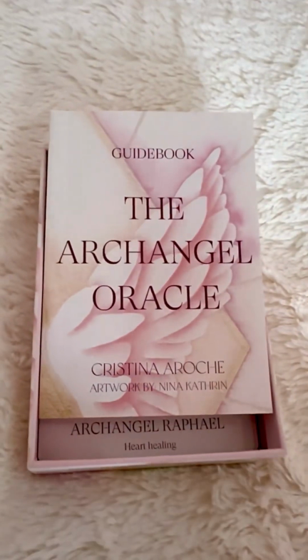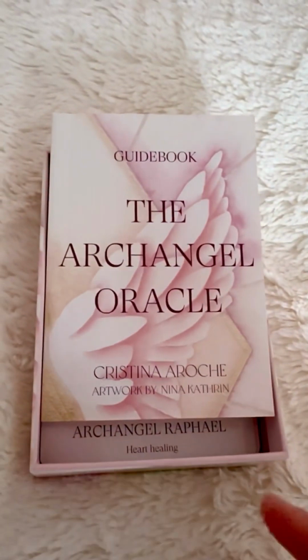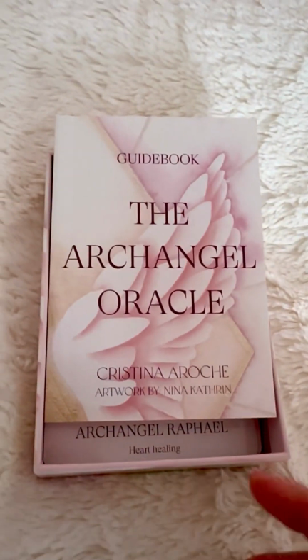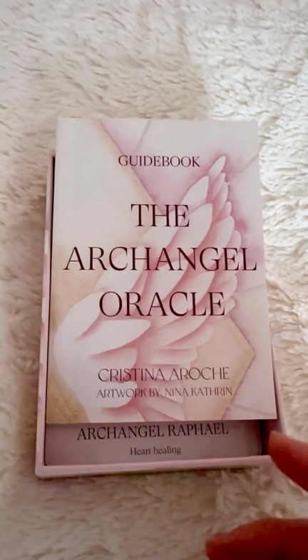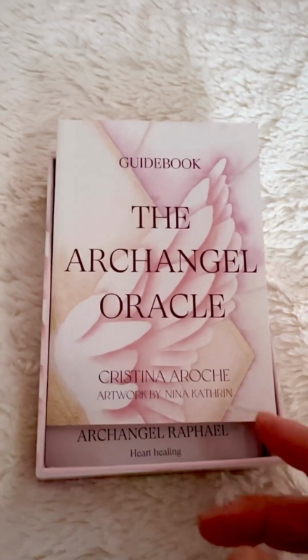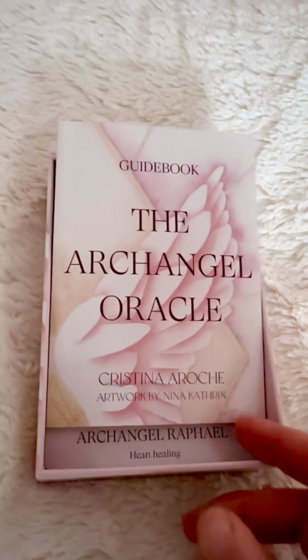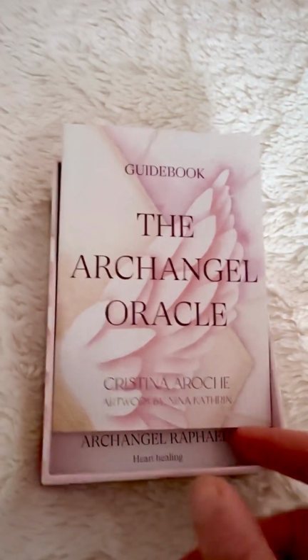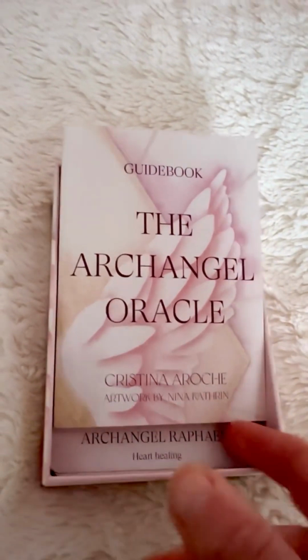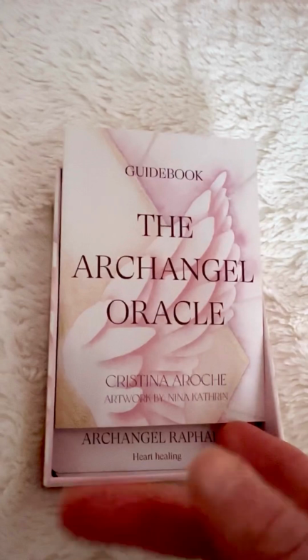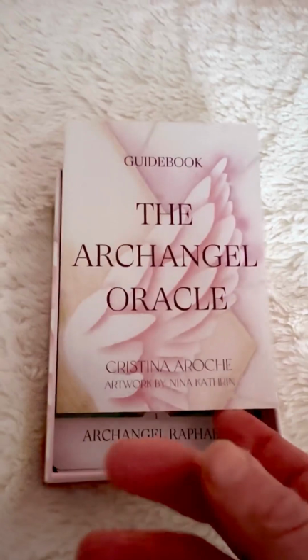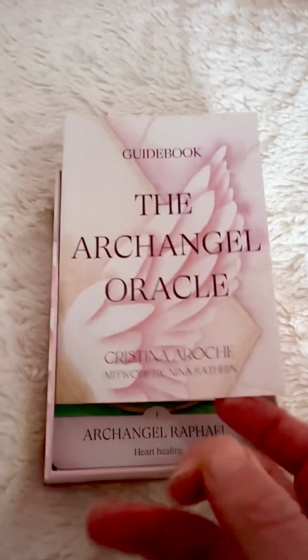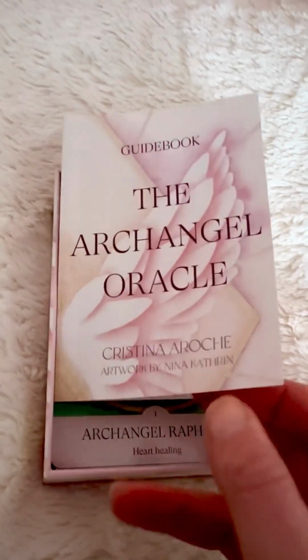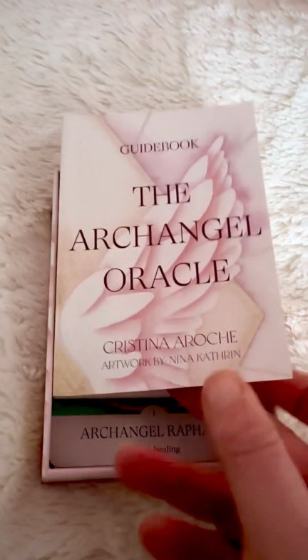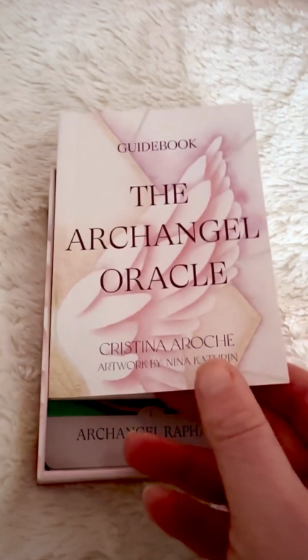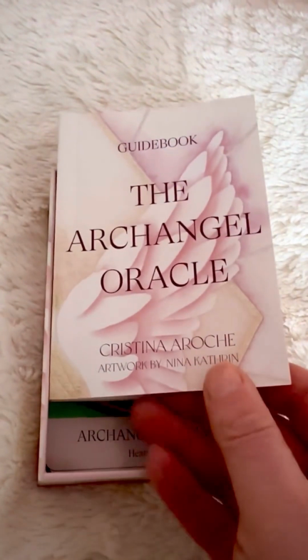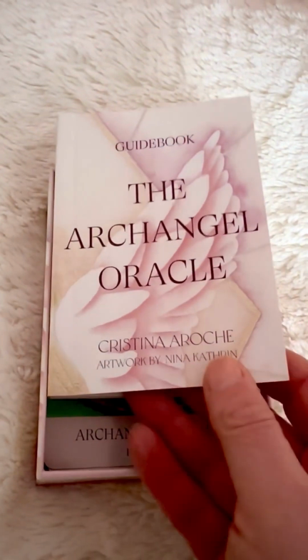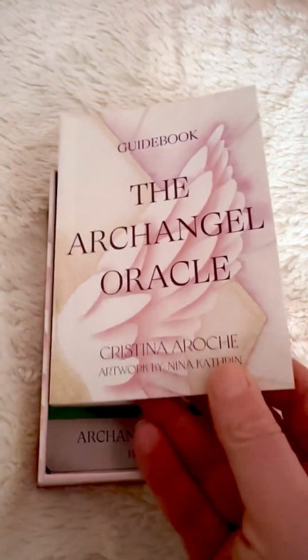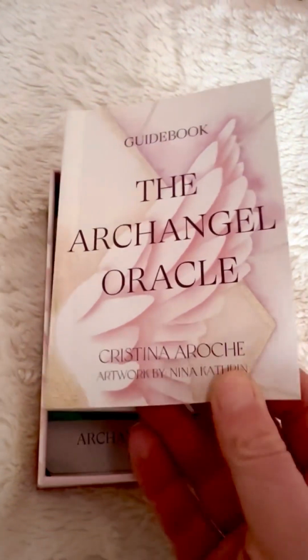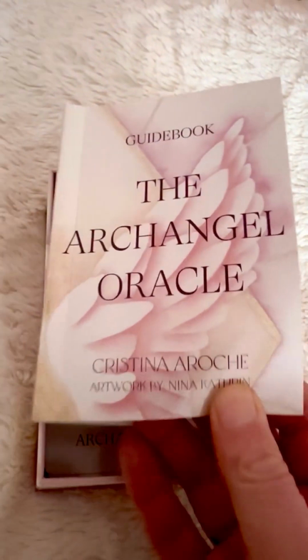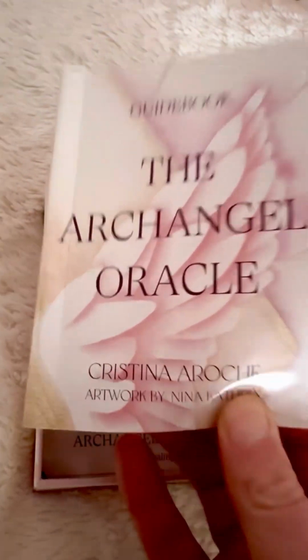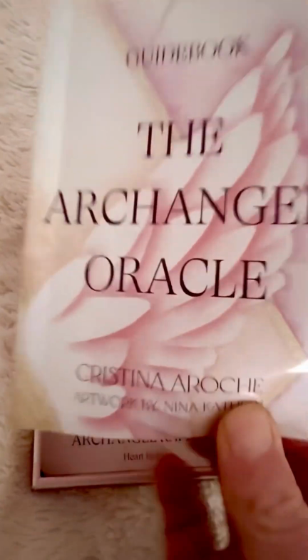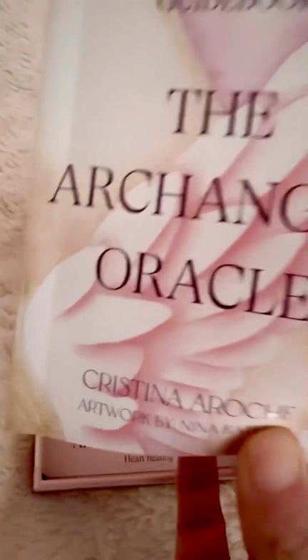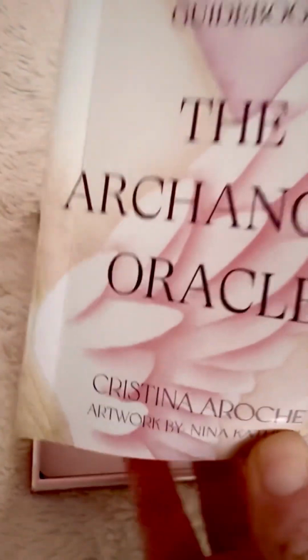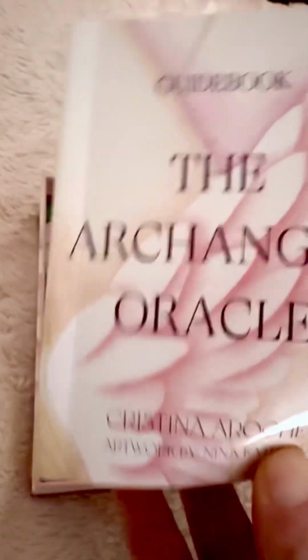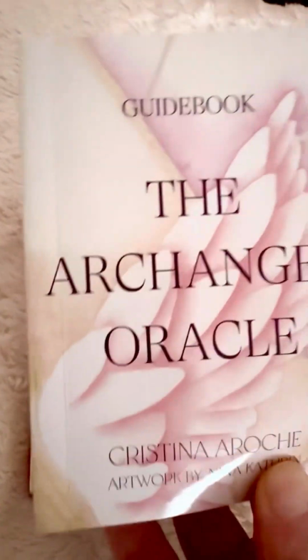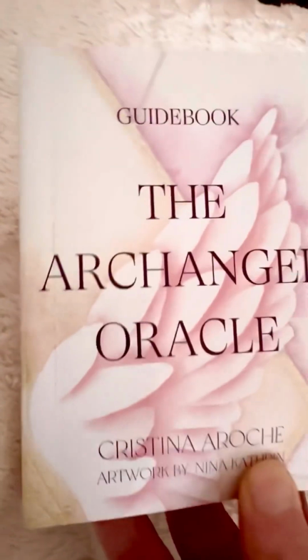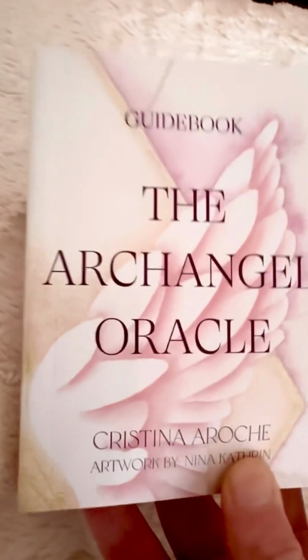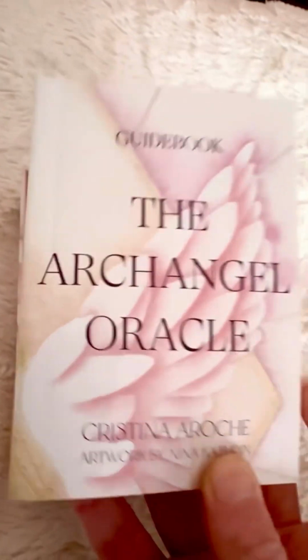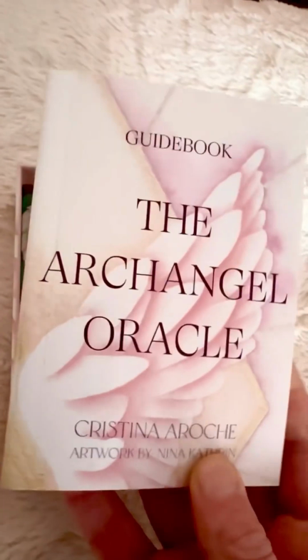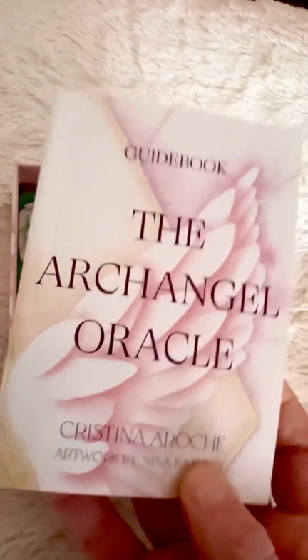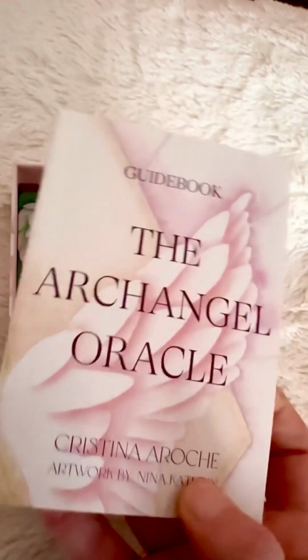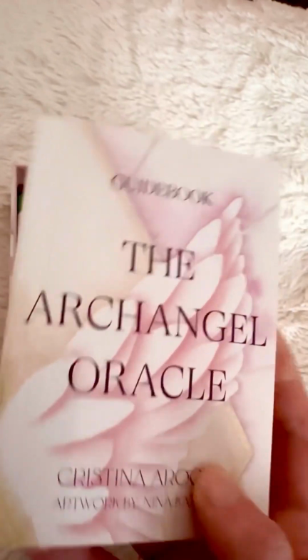It is so beautiful. Look at this beautiful guidebook.